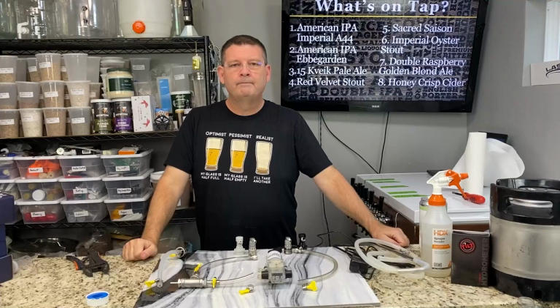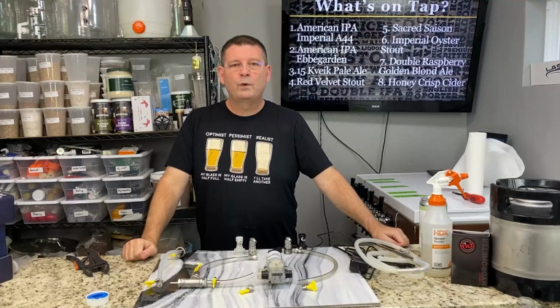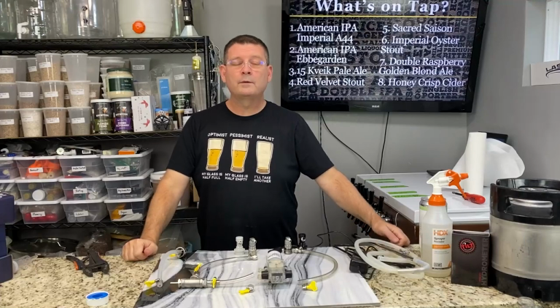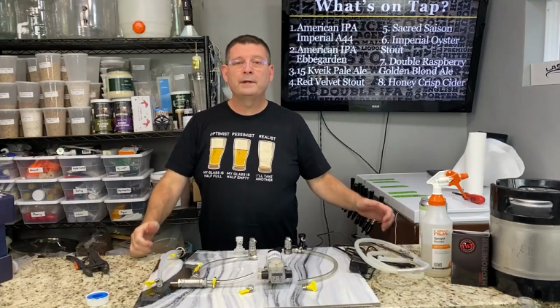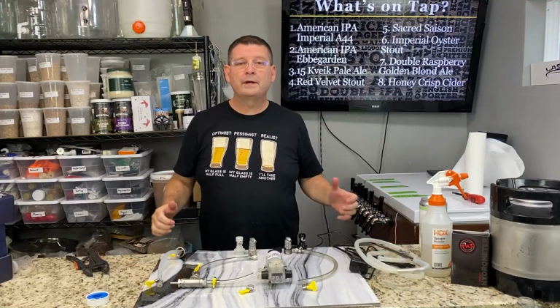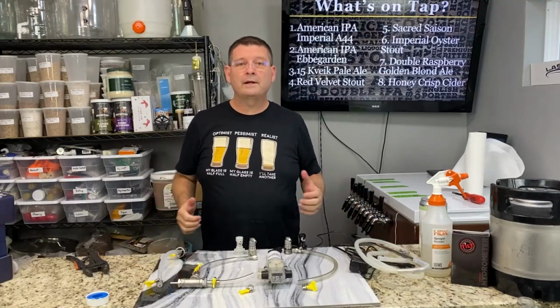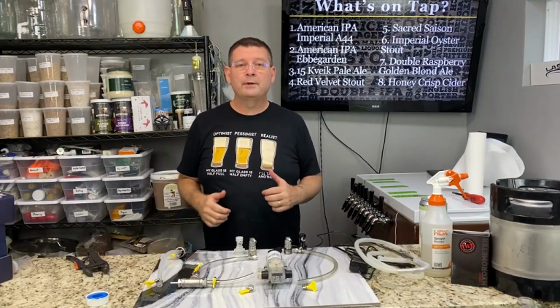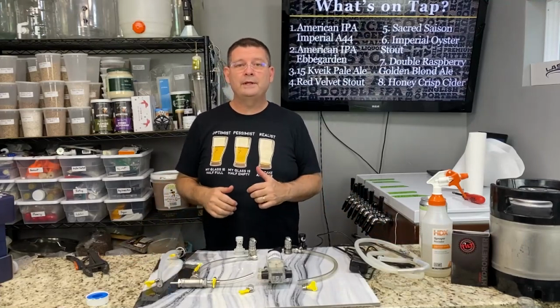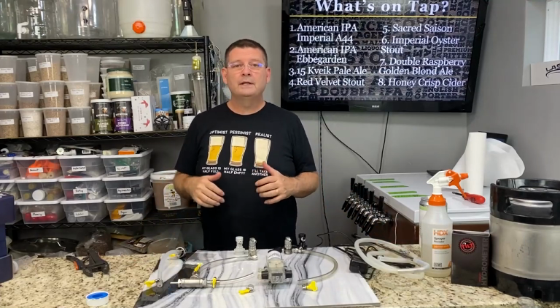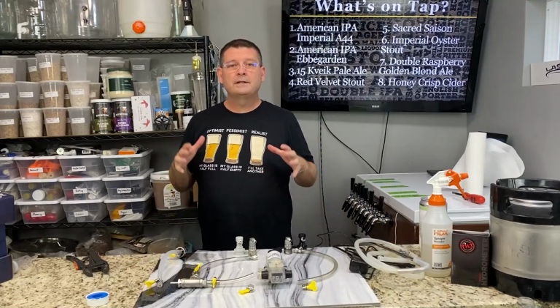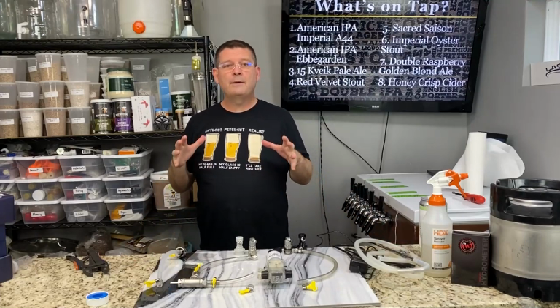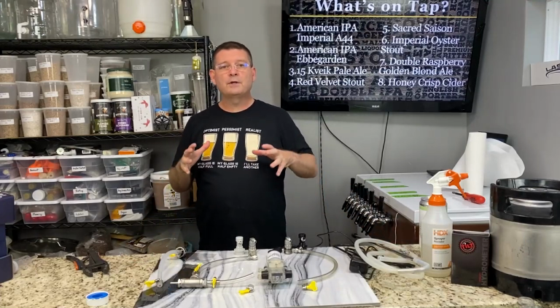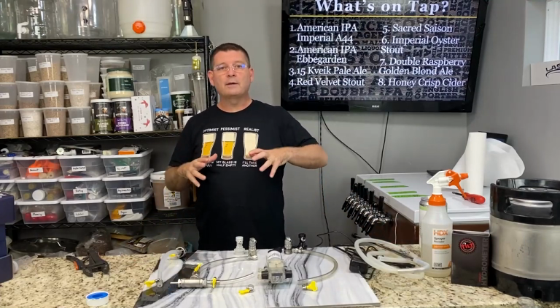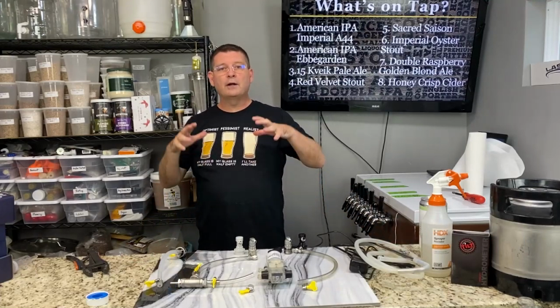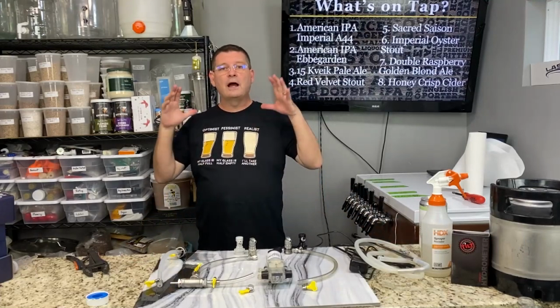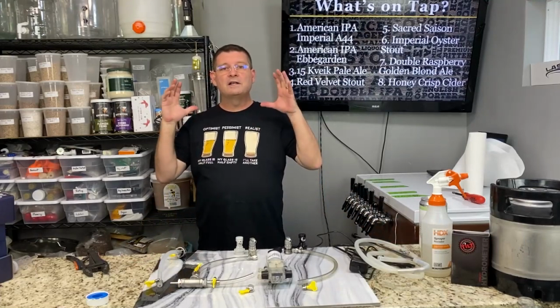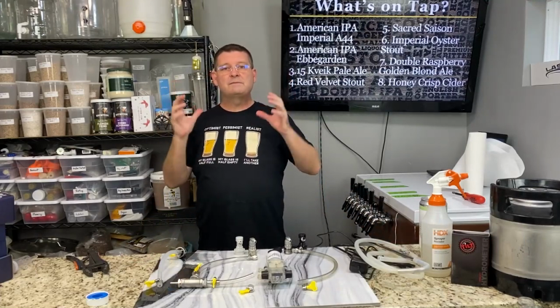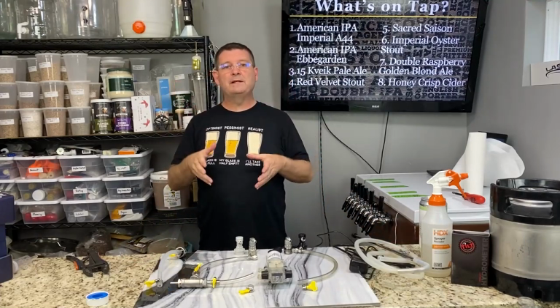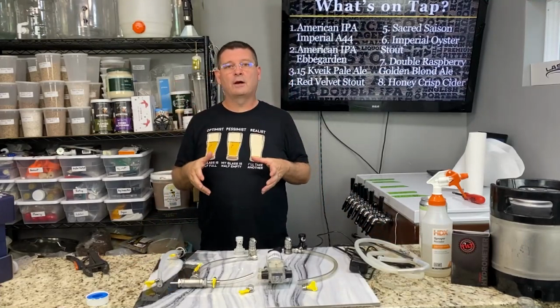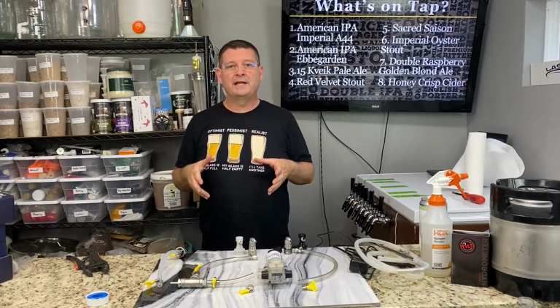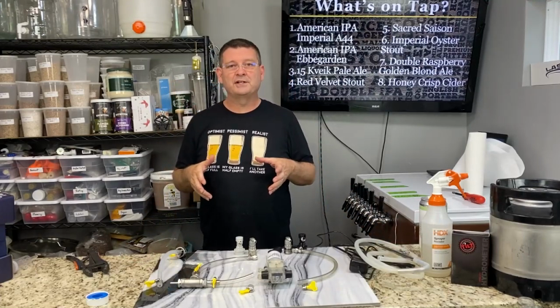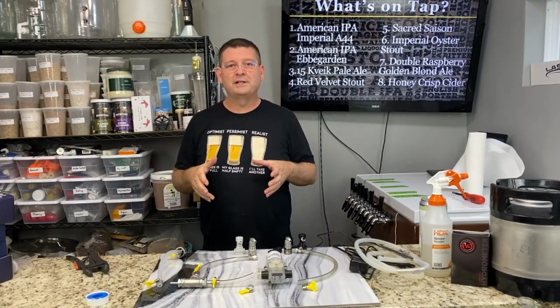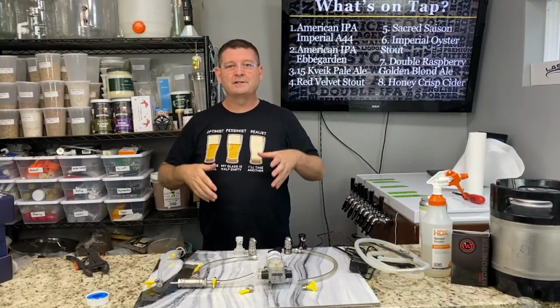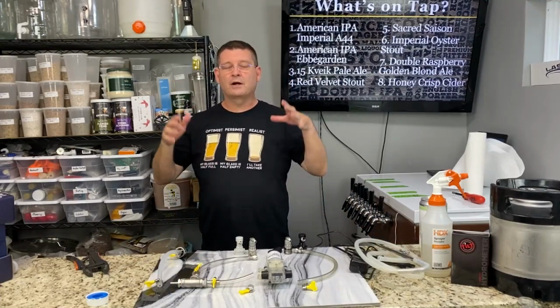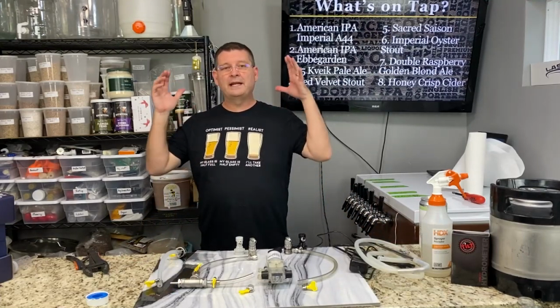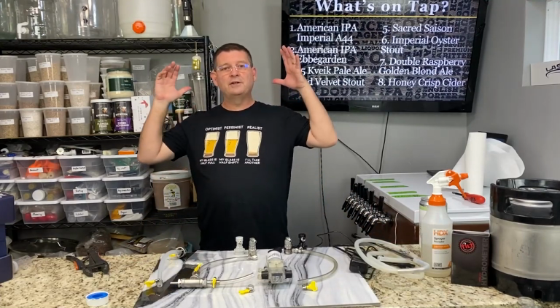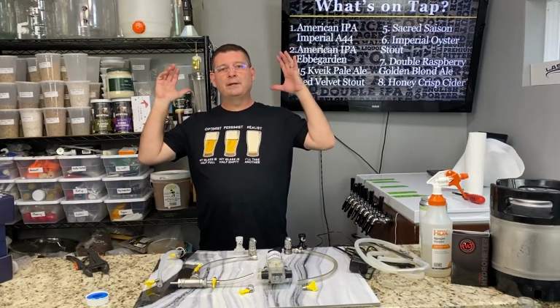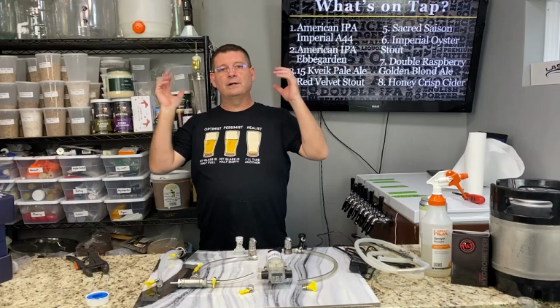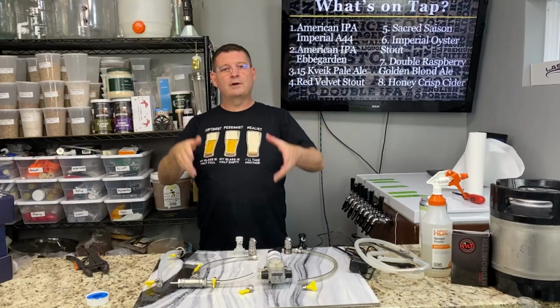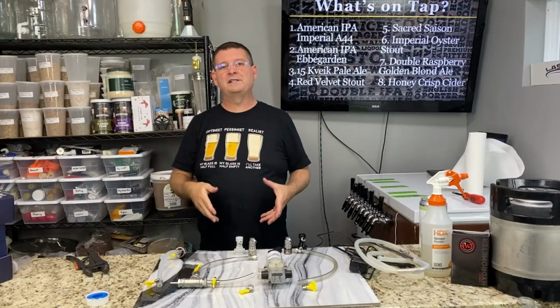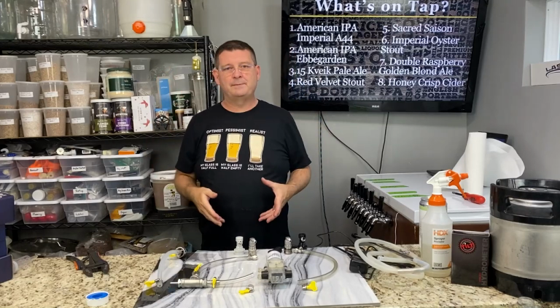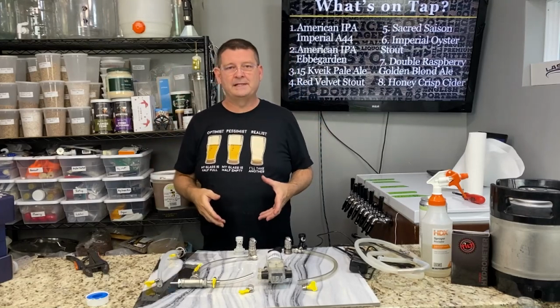Welcome to Bitter Reality Brewing. Today we're talking about speed carbonation — carbonating your beer at crazy speeds.